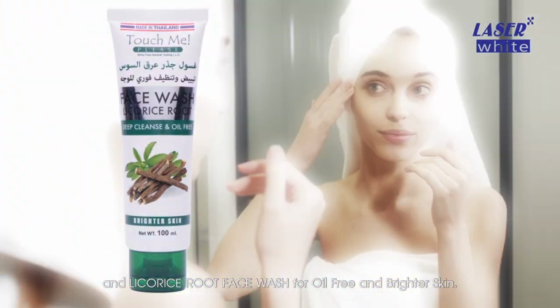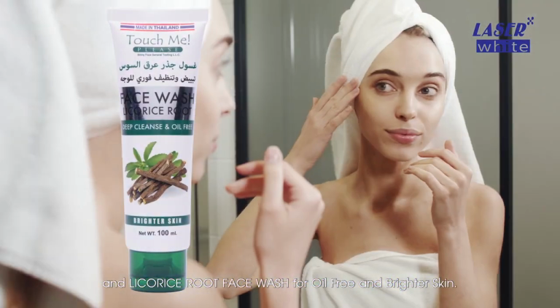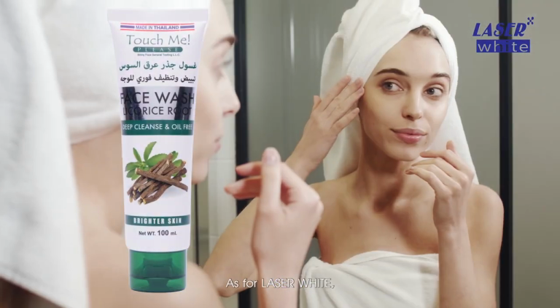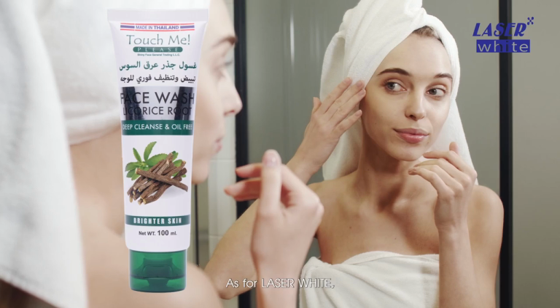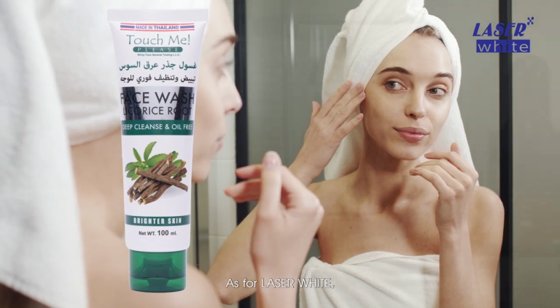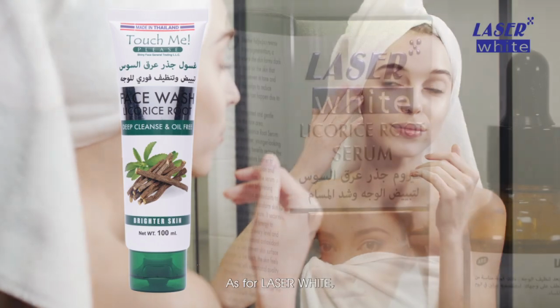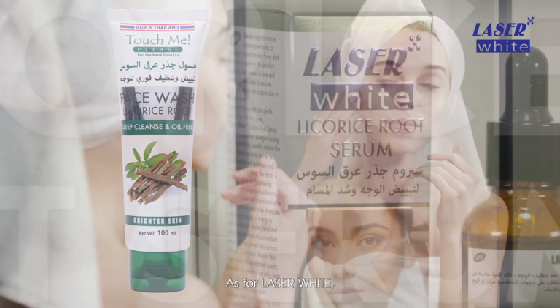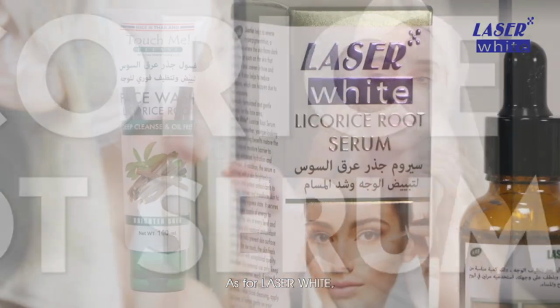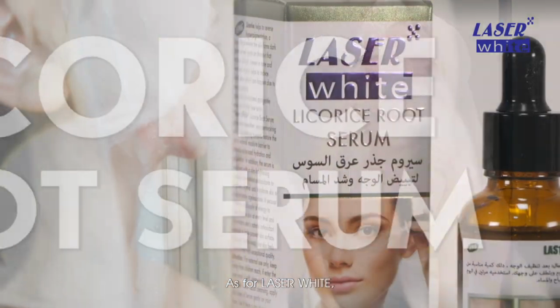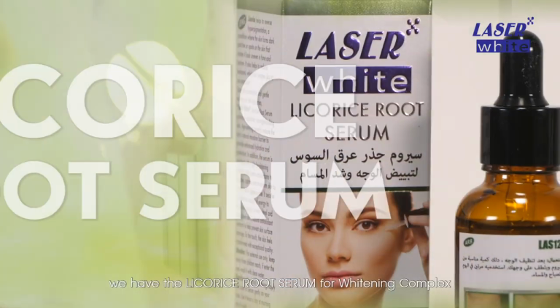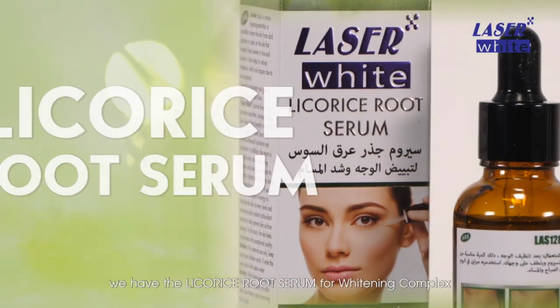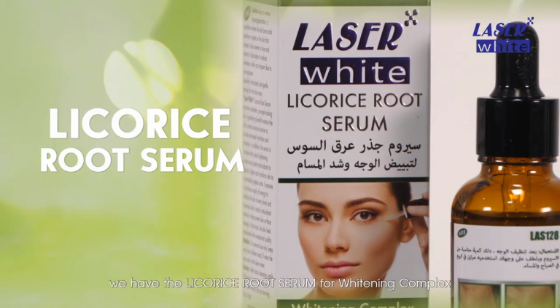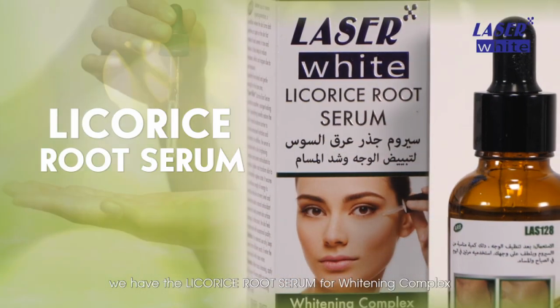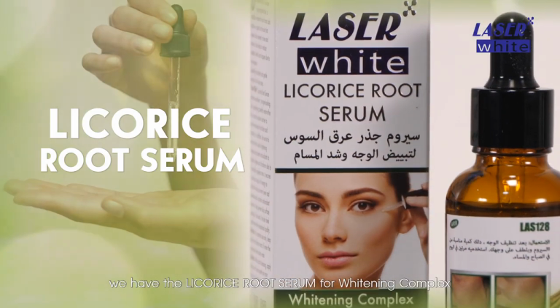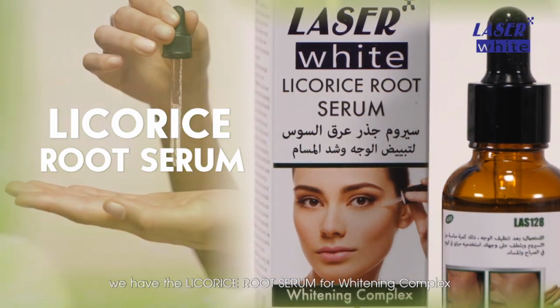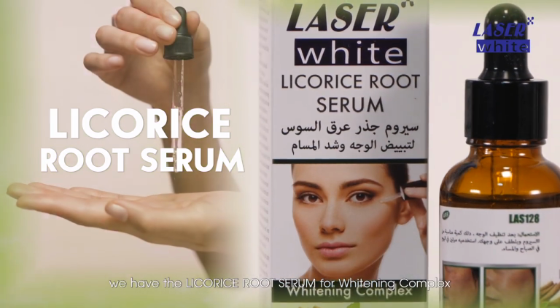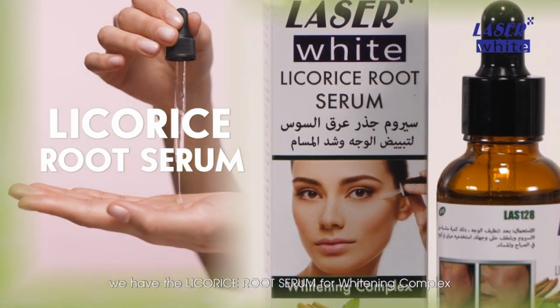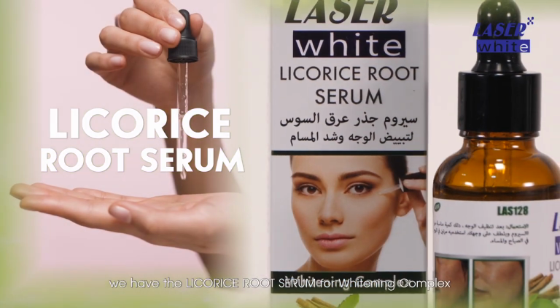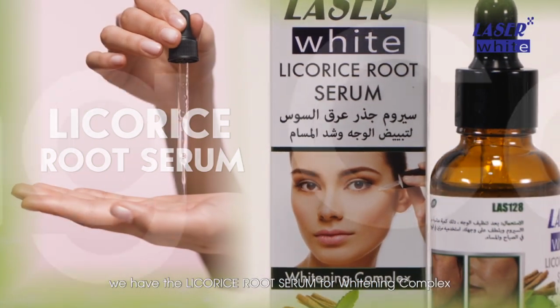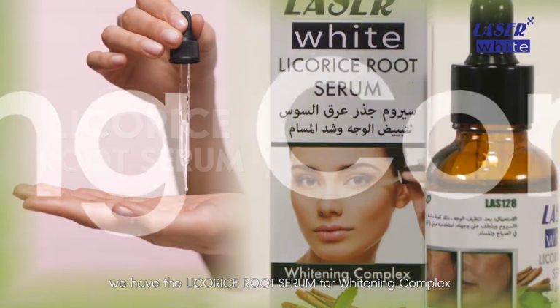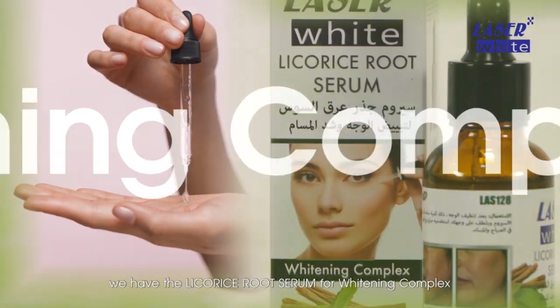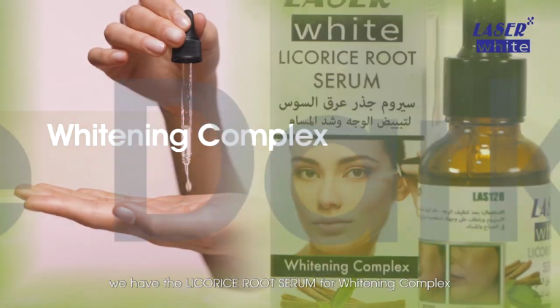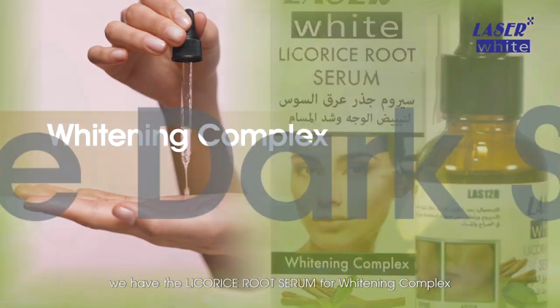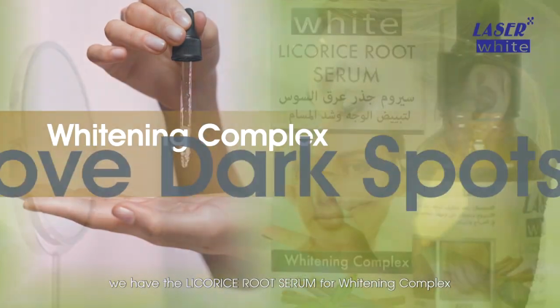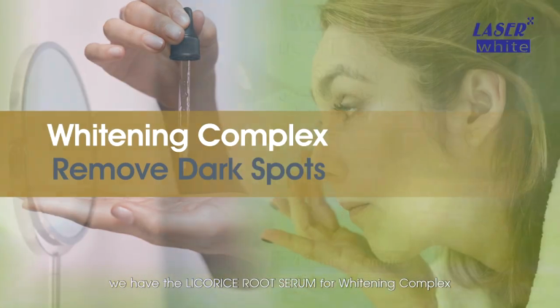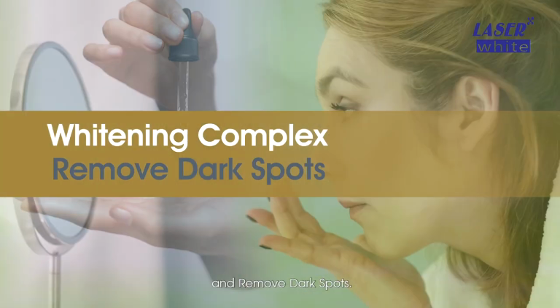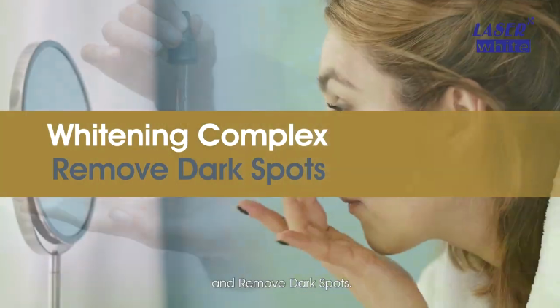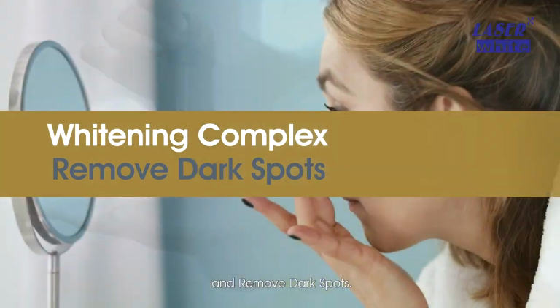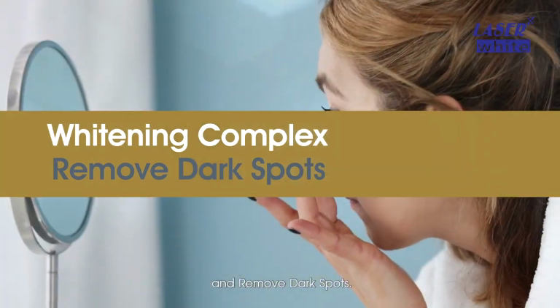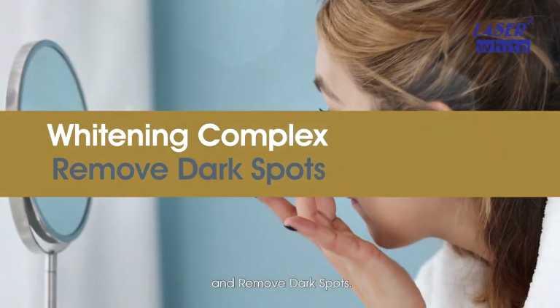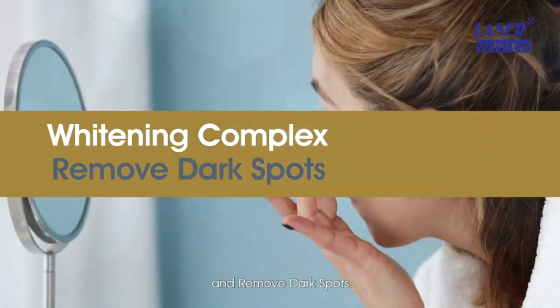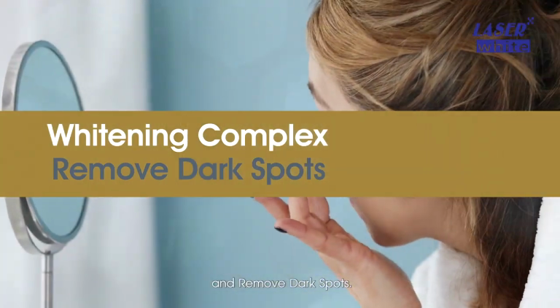As for Laser White, we have the Licorice Root Serum for whitening complex and to remove dark spots.